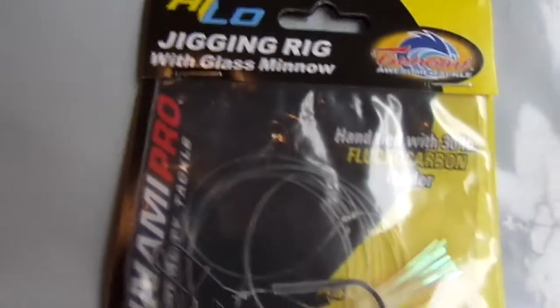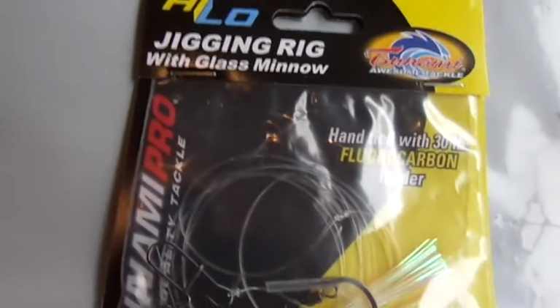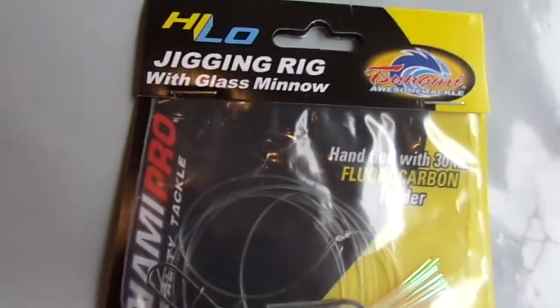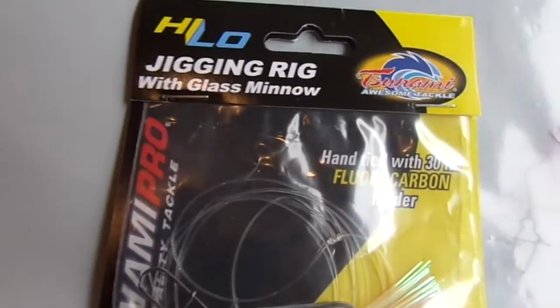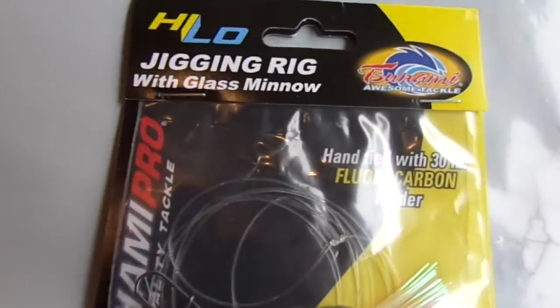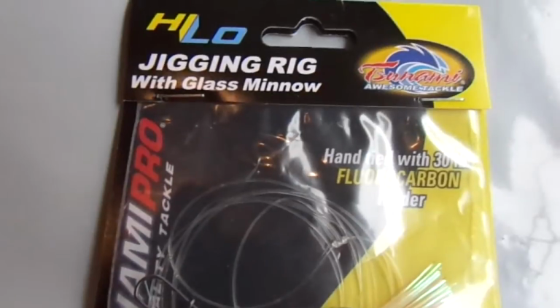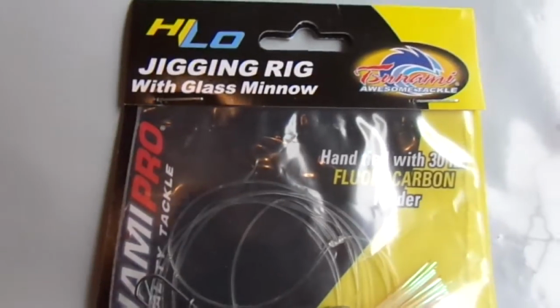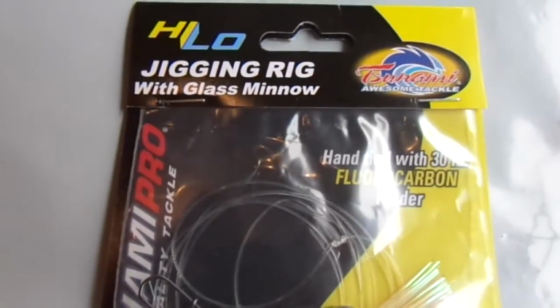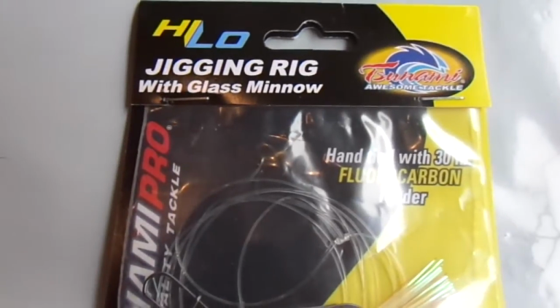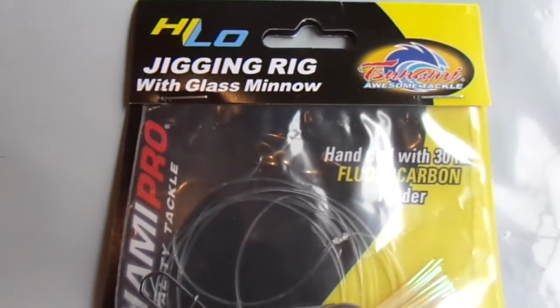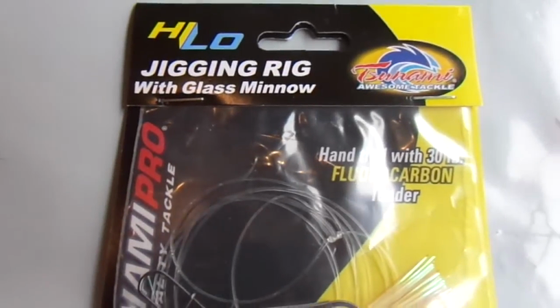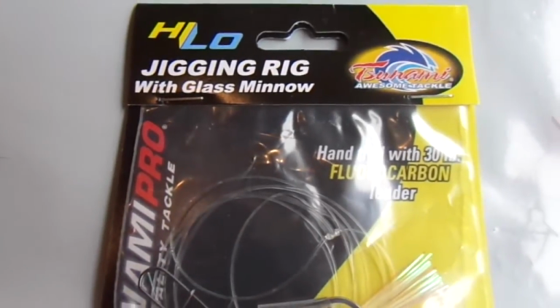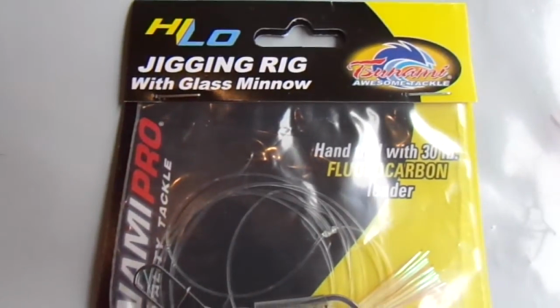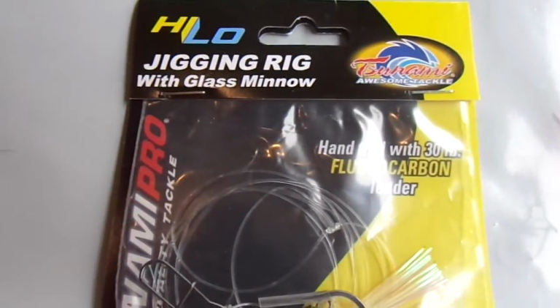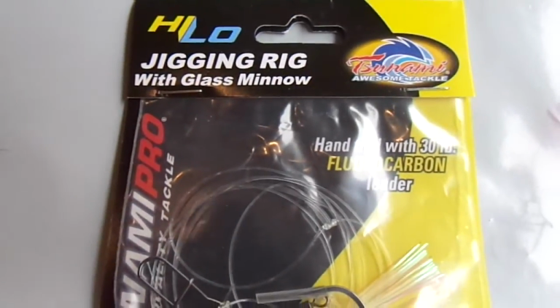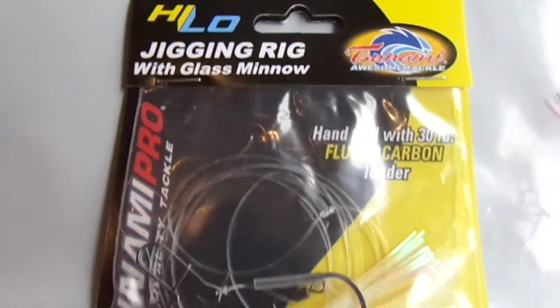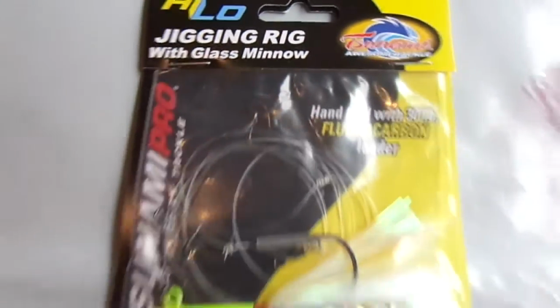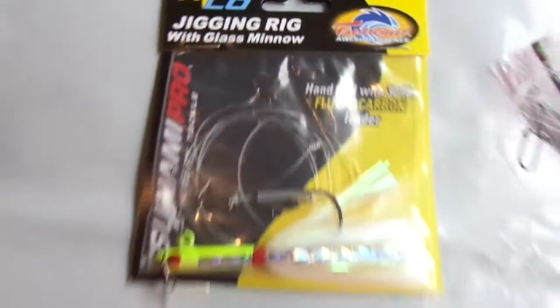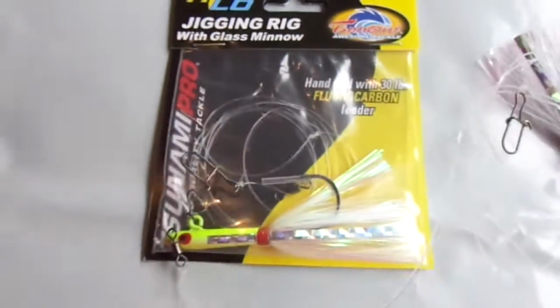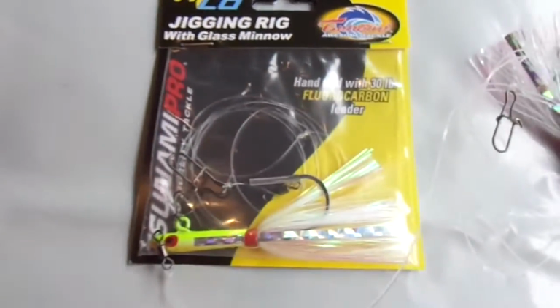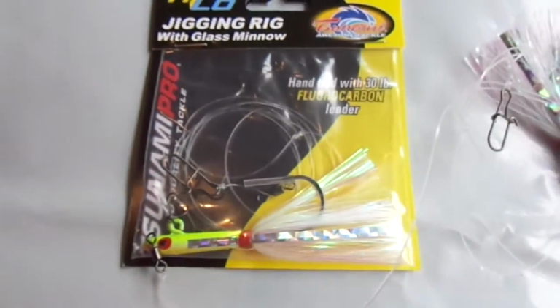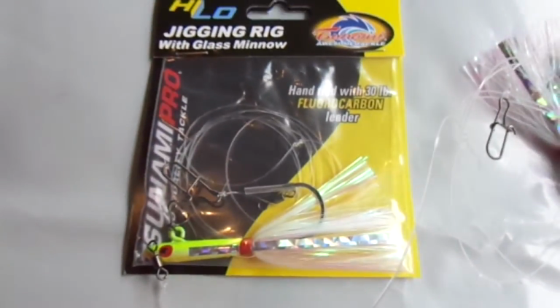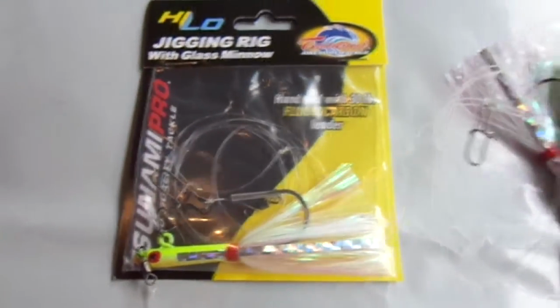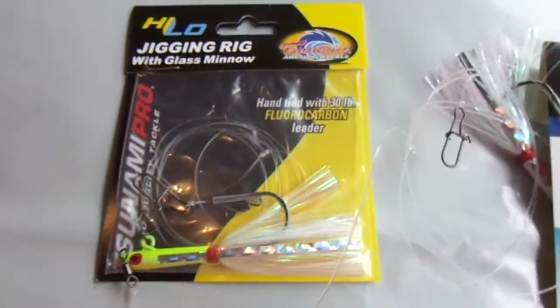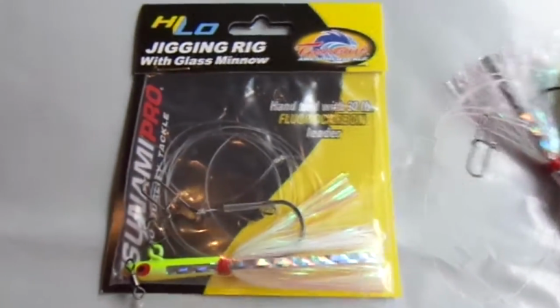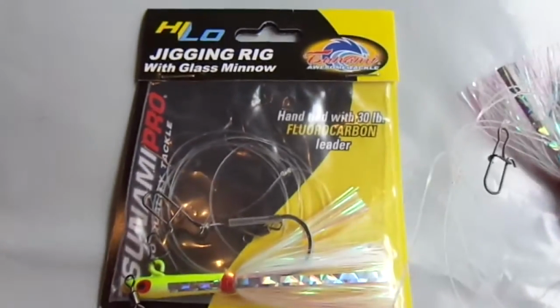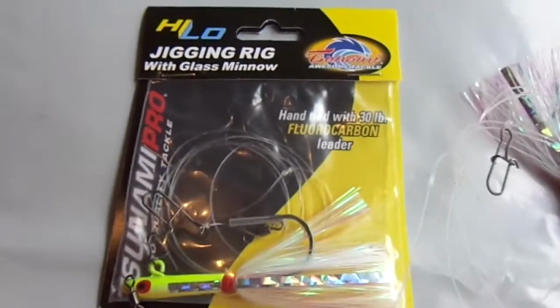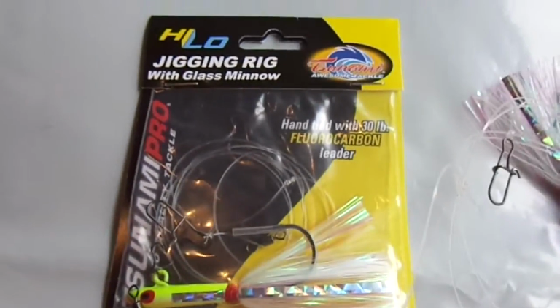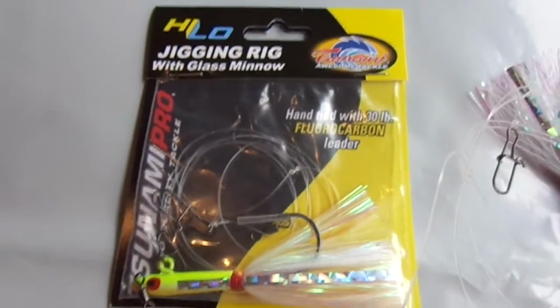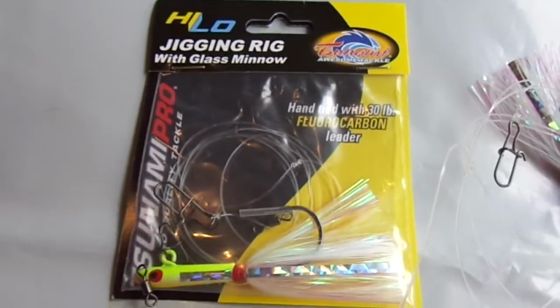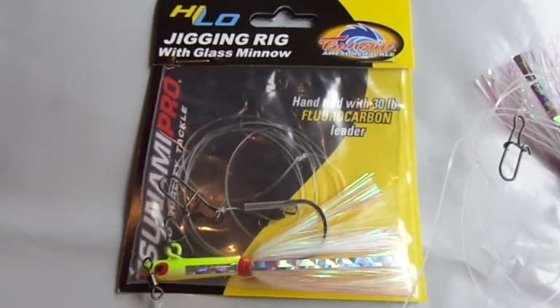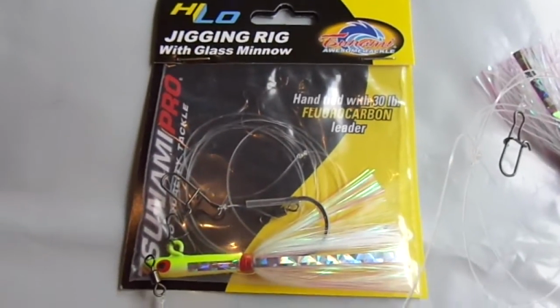Tsunami high-low jigging rigs with glass minnow, ready to go for you. Thanks for looking, folks.